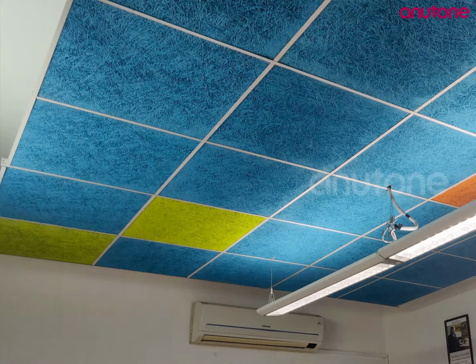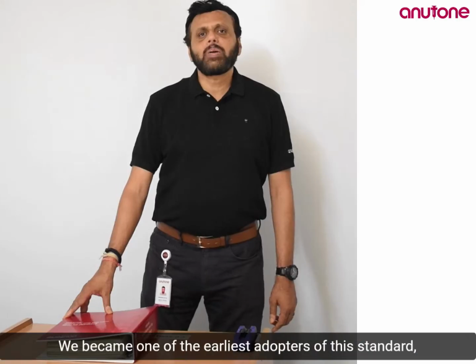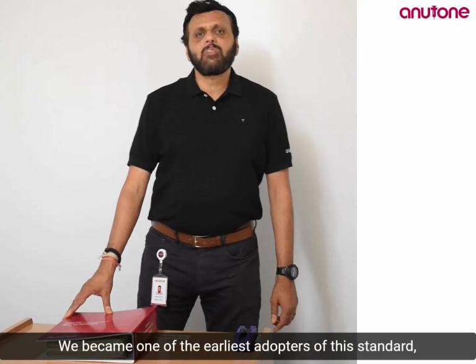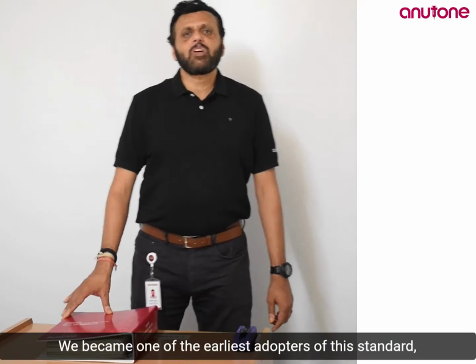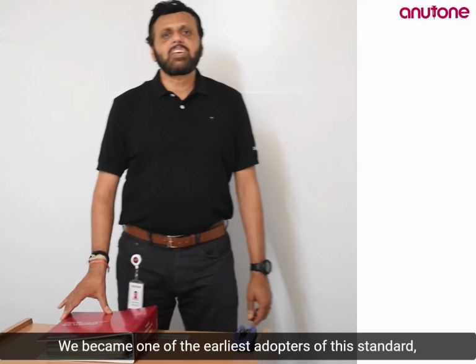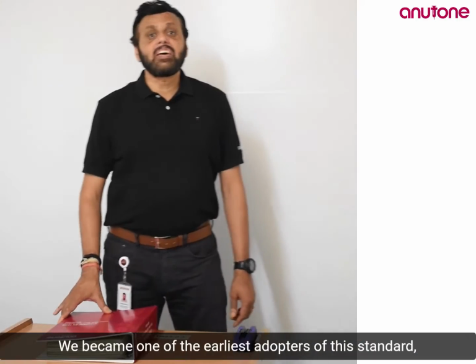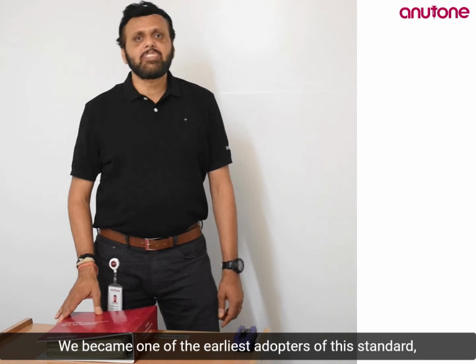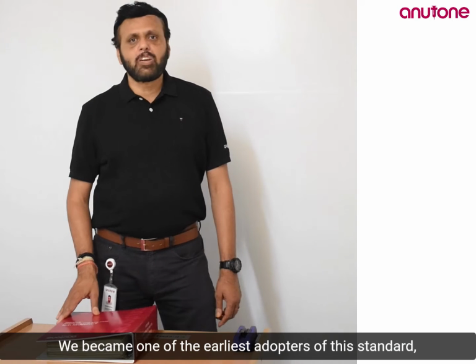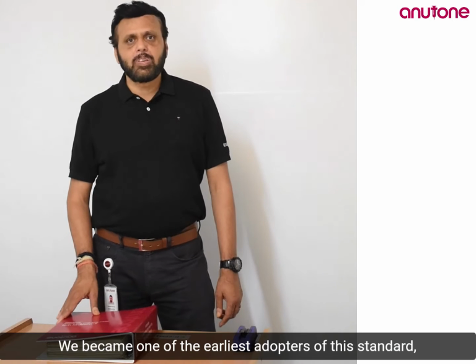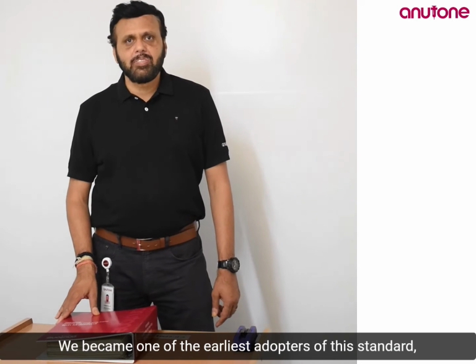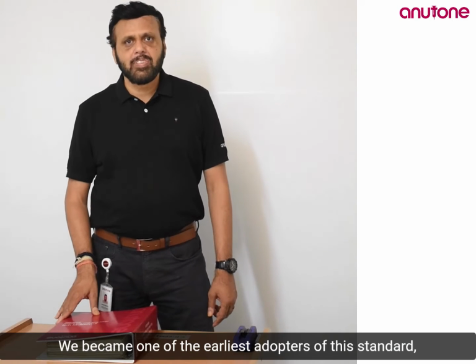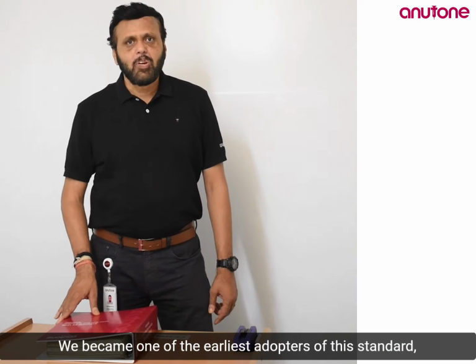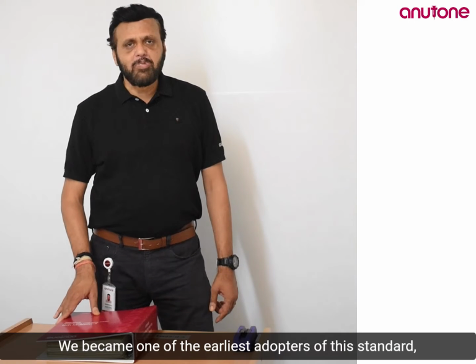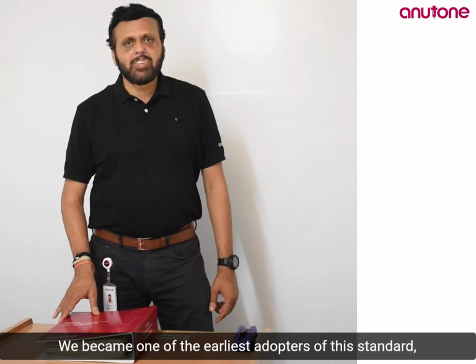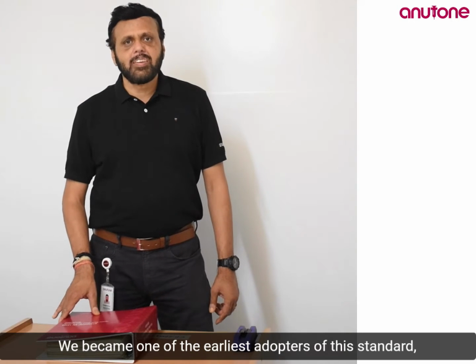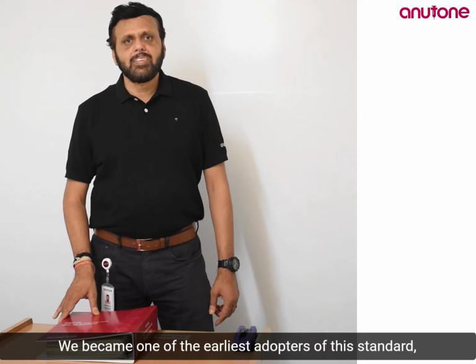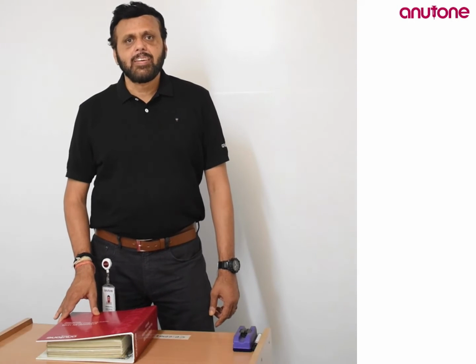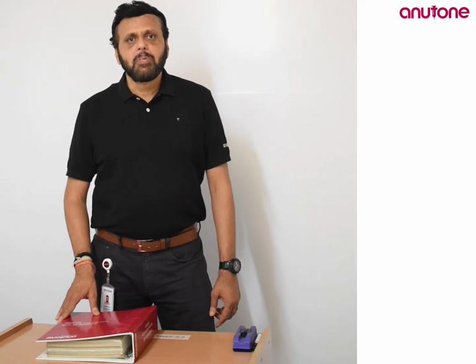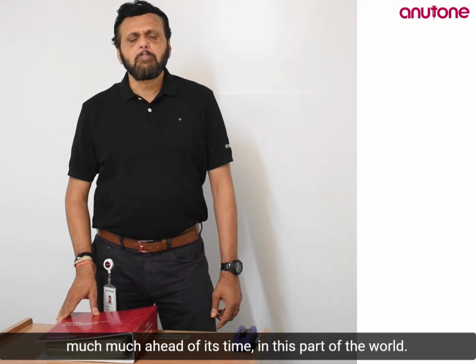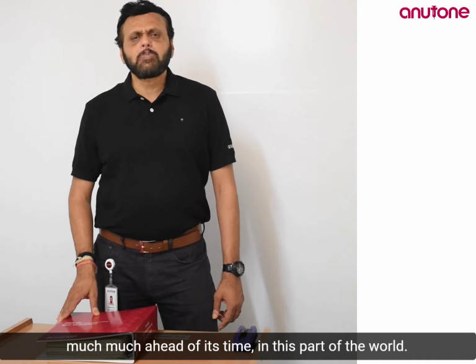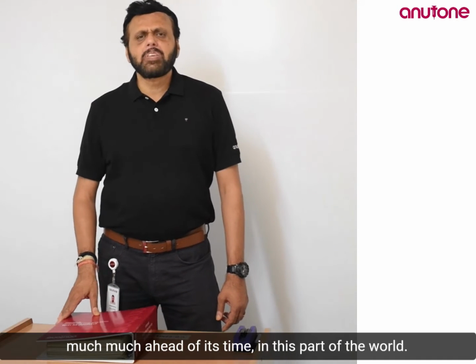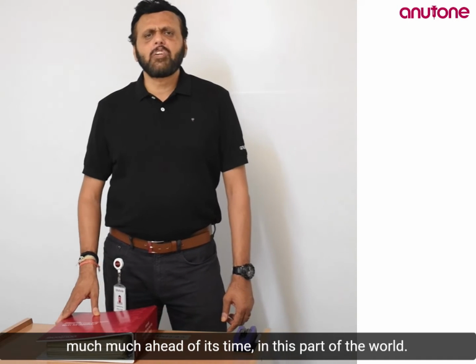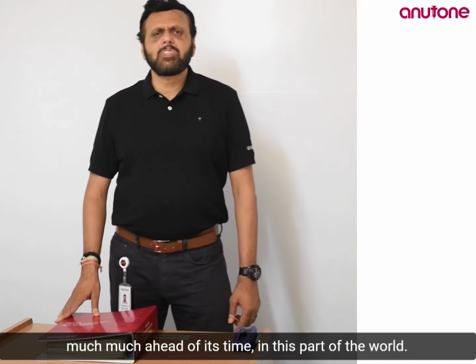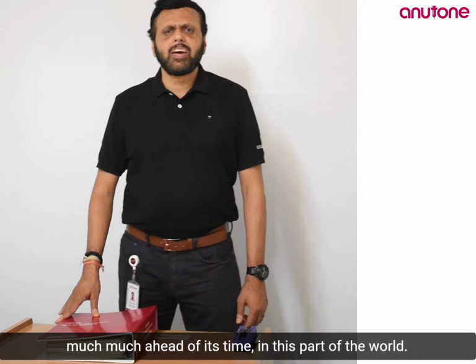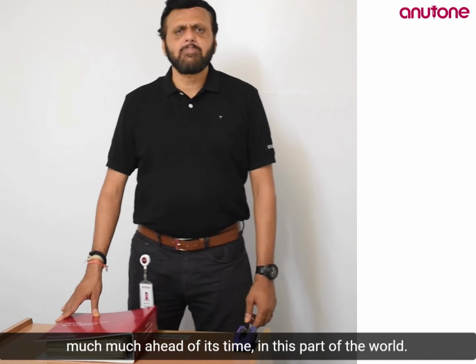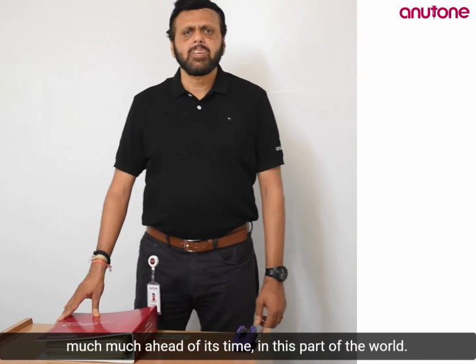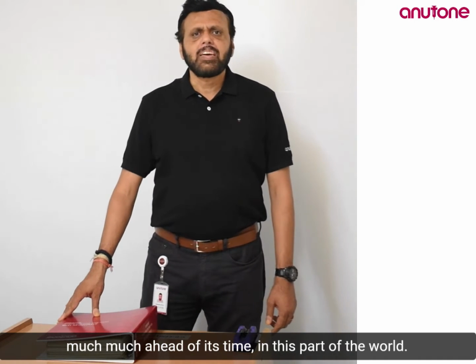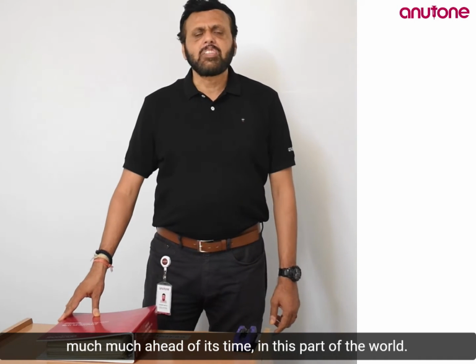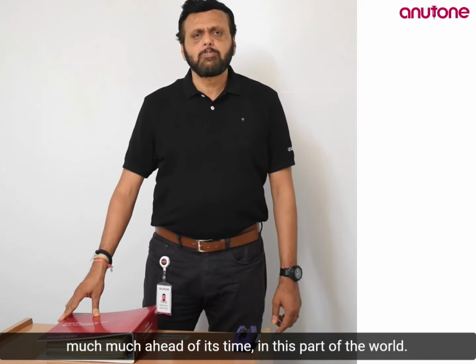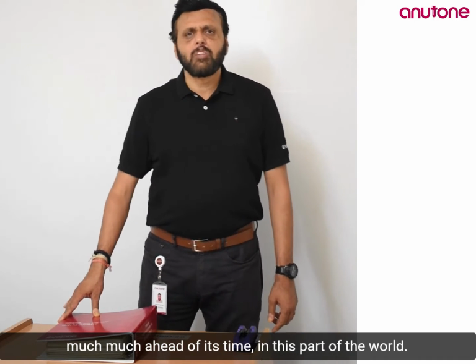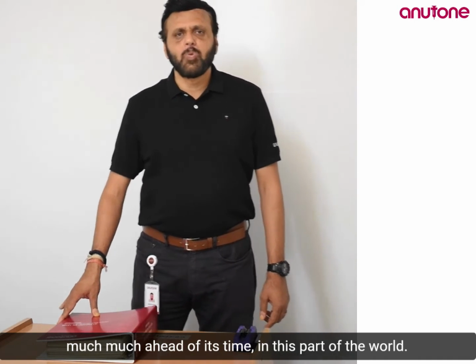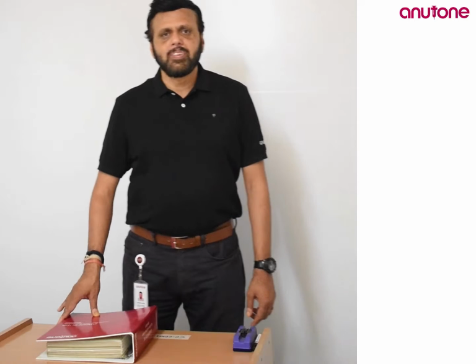Anuton is again one of the earliest adopters of this standard — much, much ahead of its time in this part of the world.